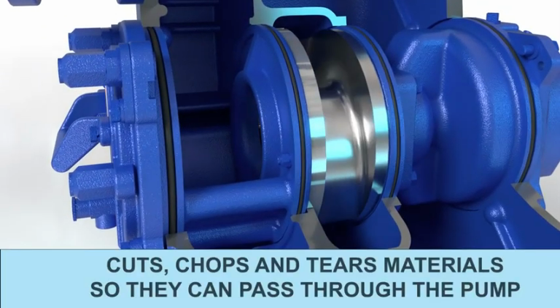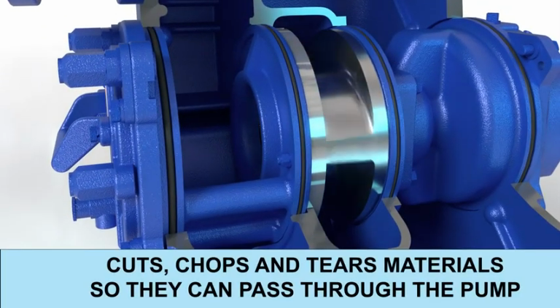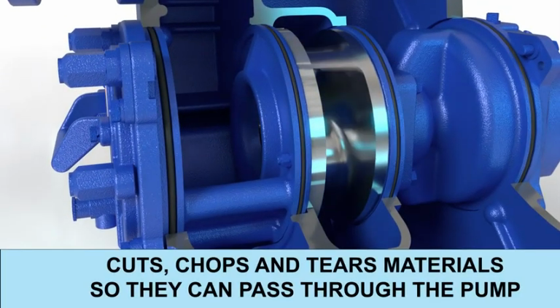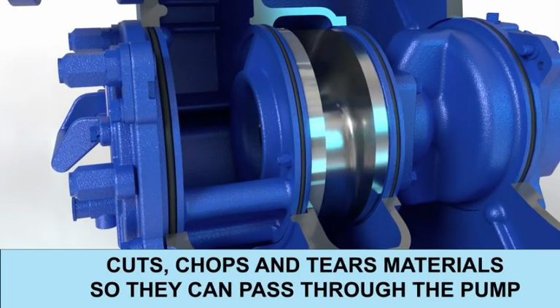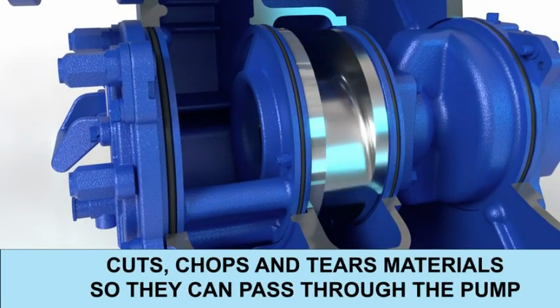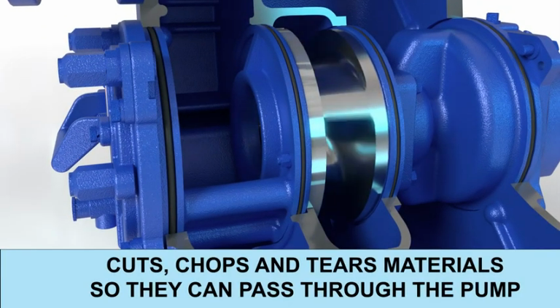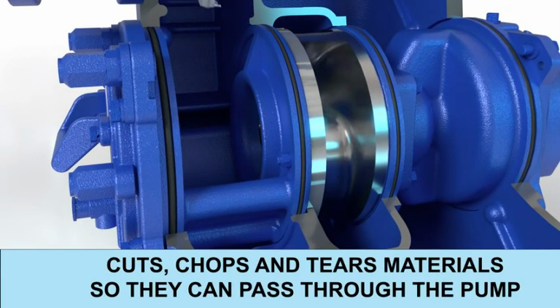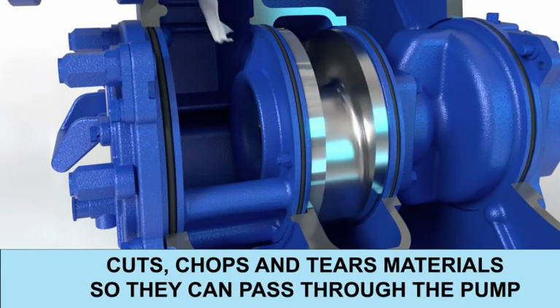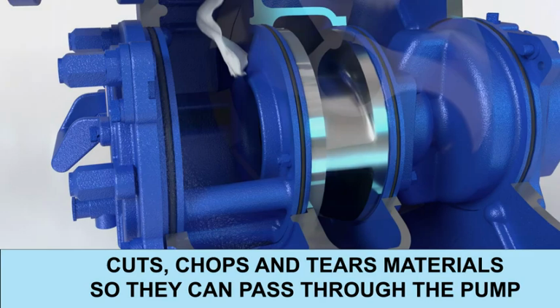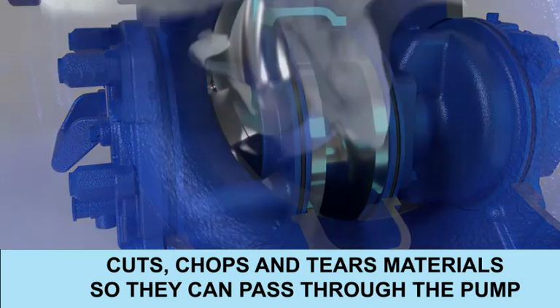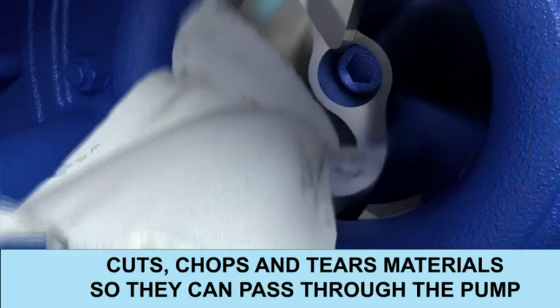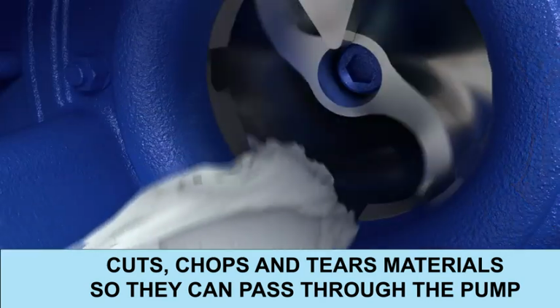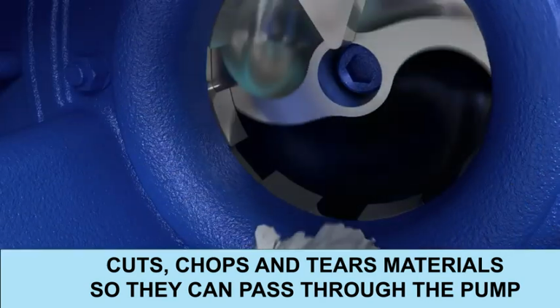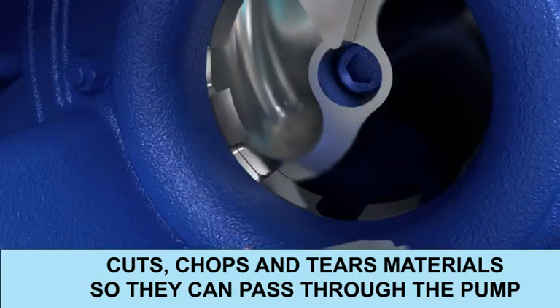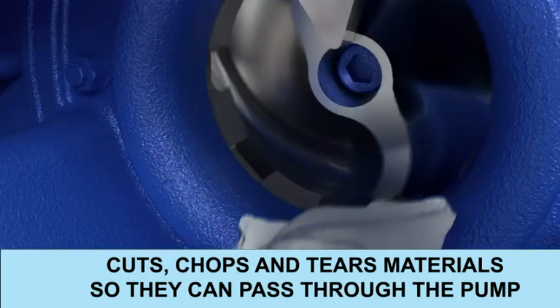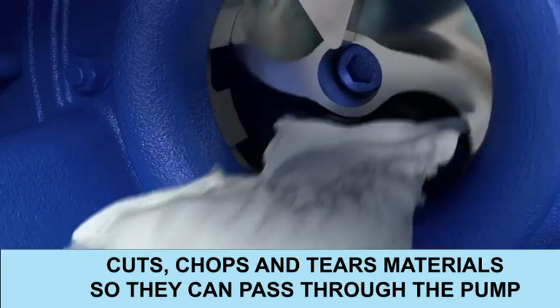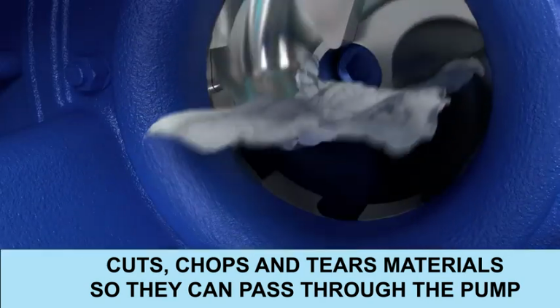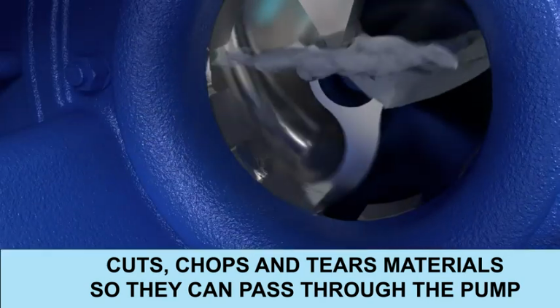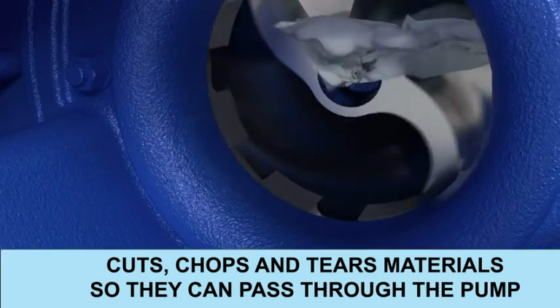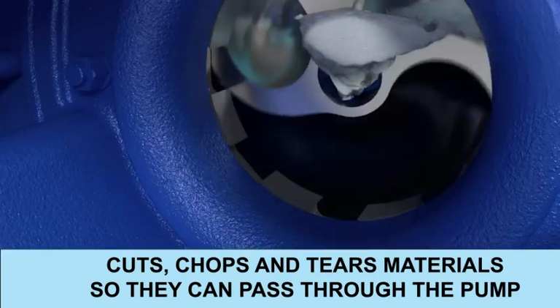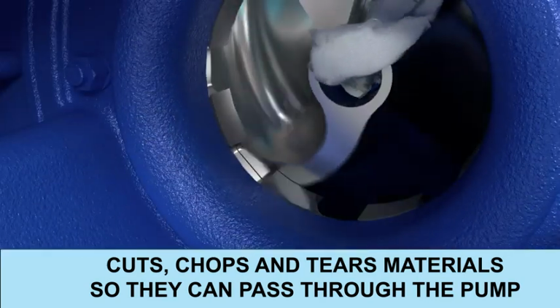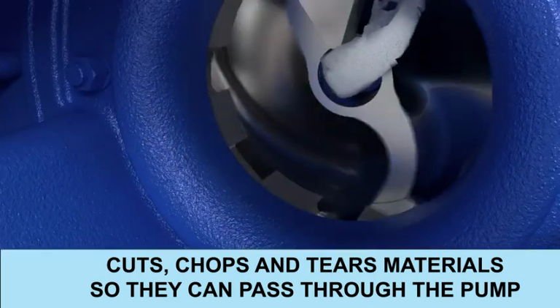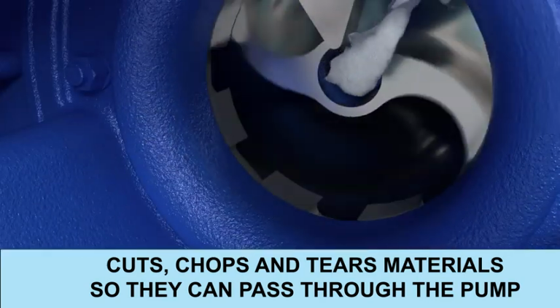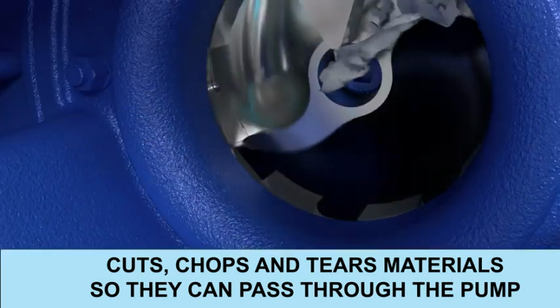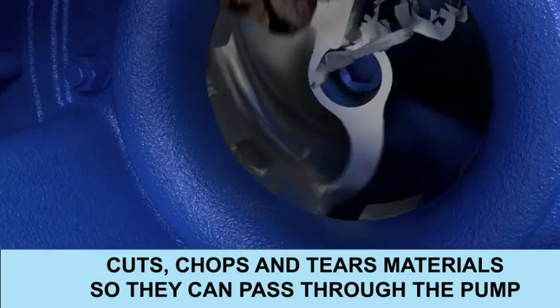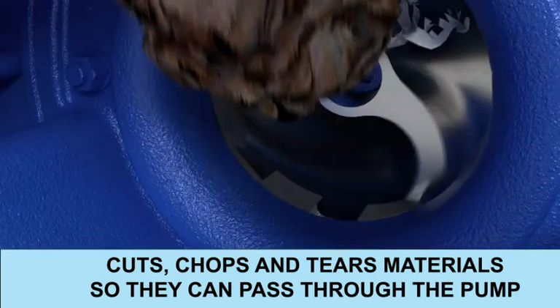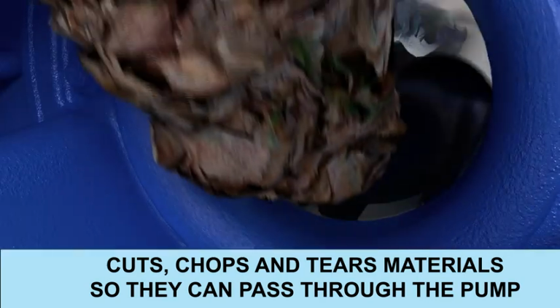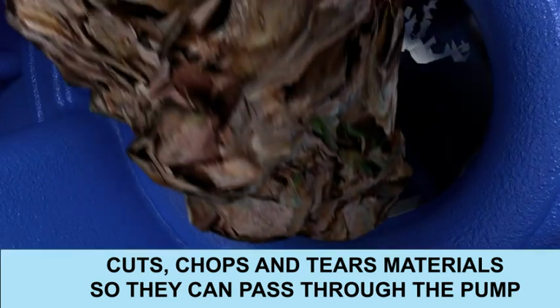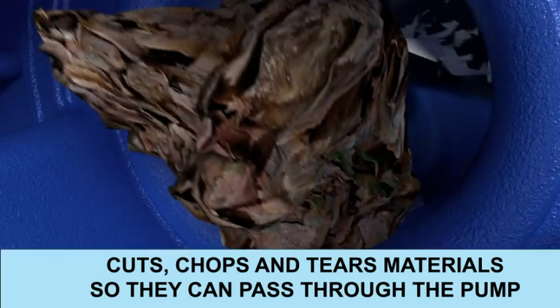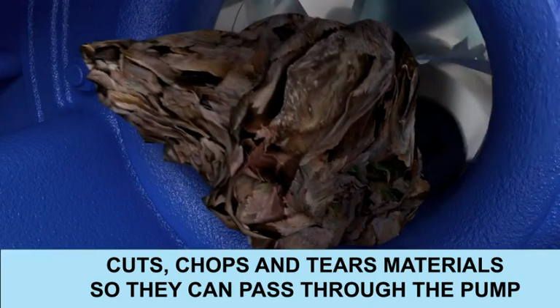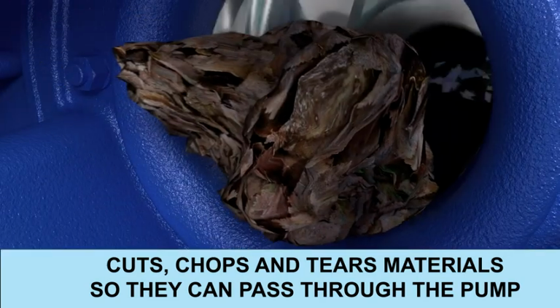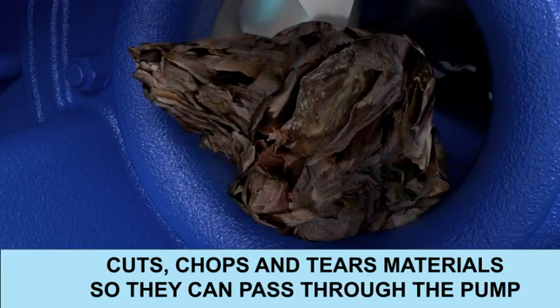The Eradicator Plus's new impeller and wear plate cut, chop, and tear materials, allowing them to pass through the pump.